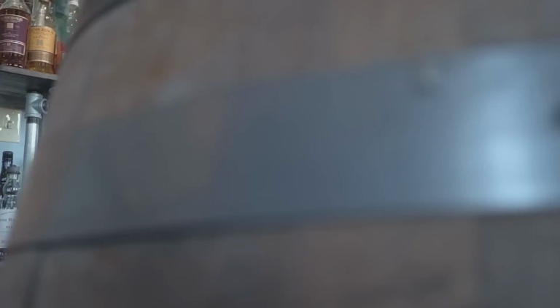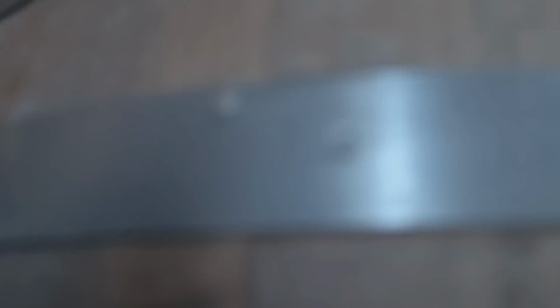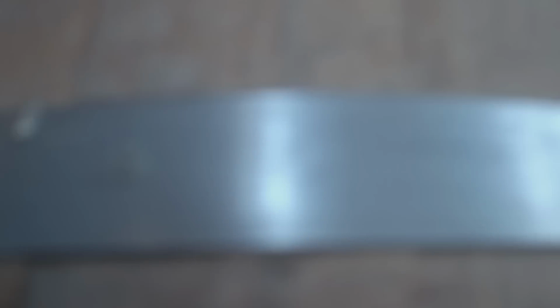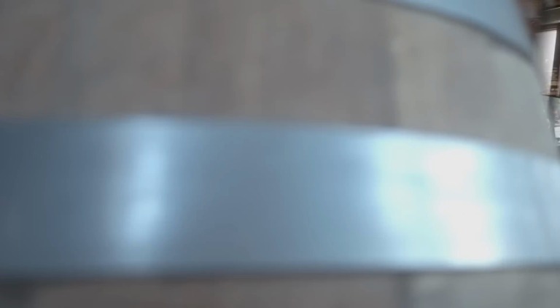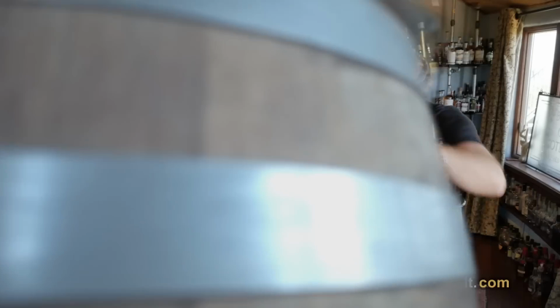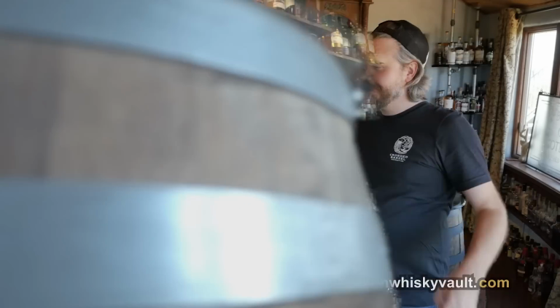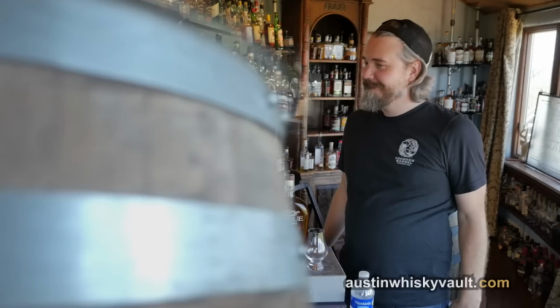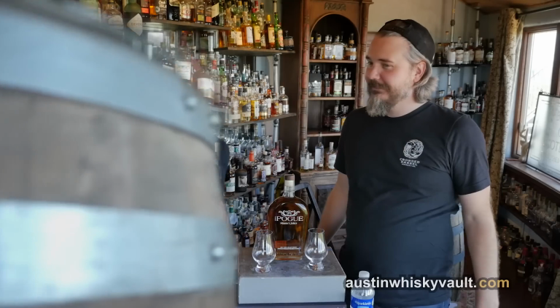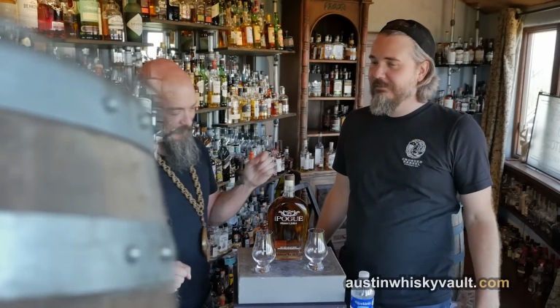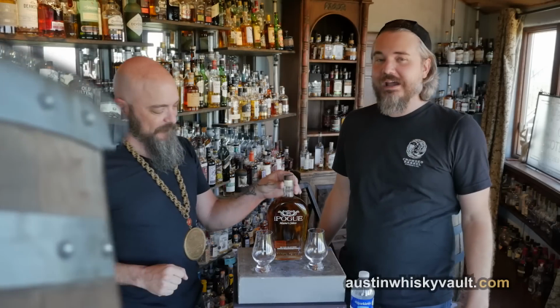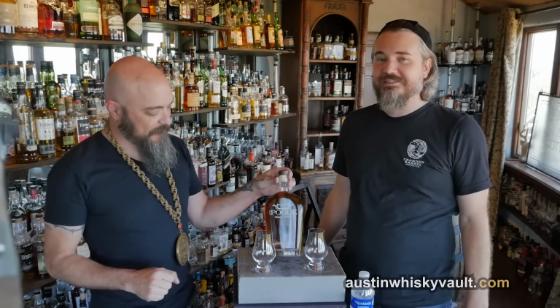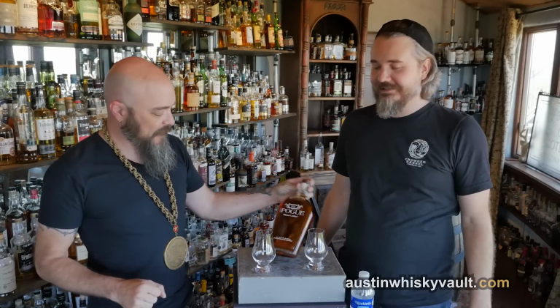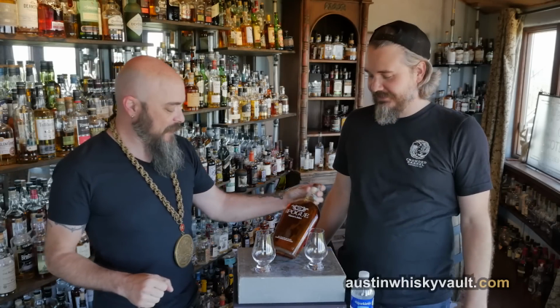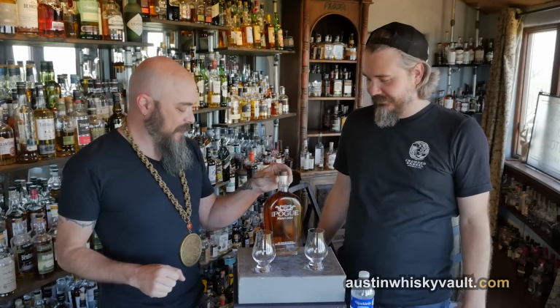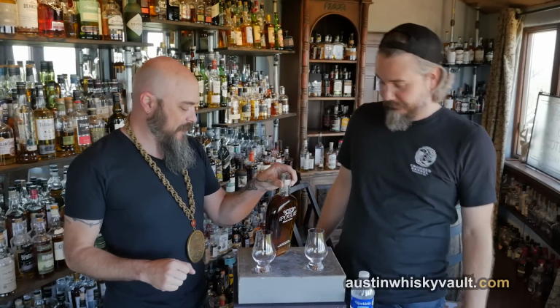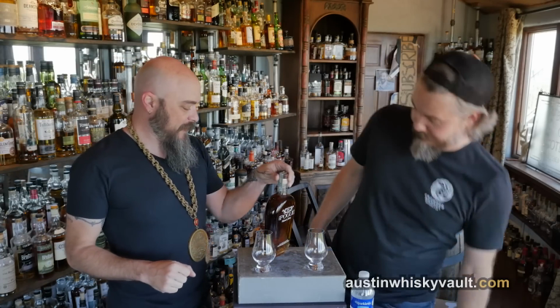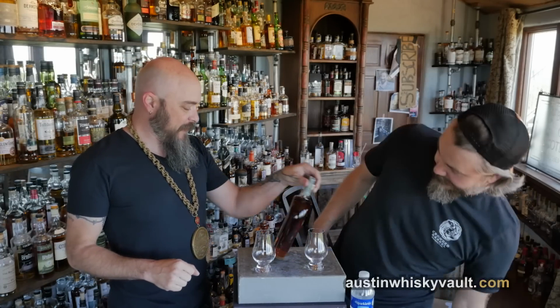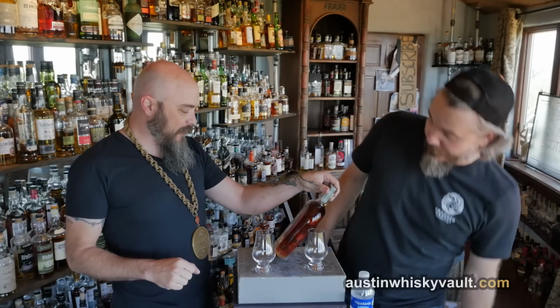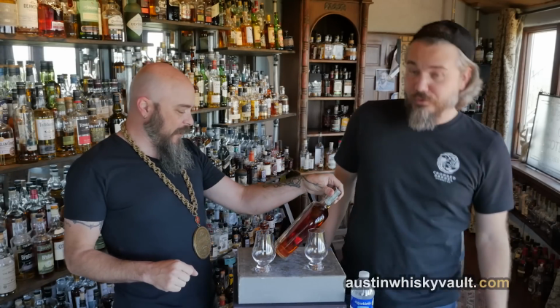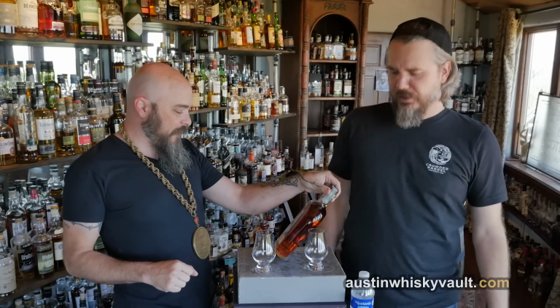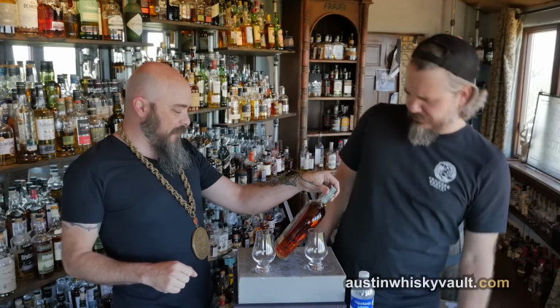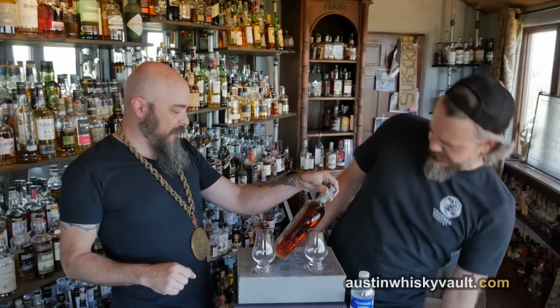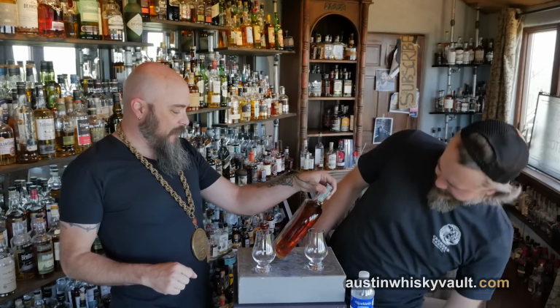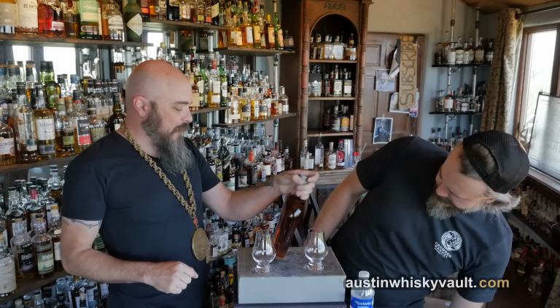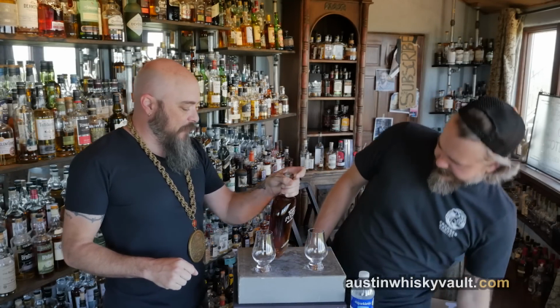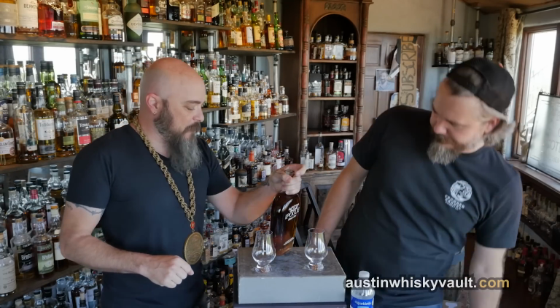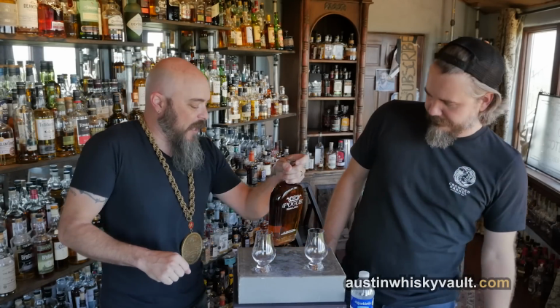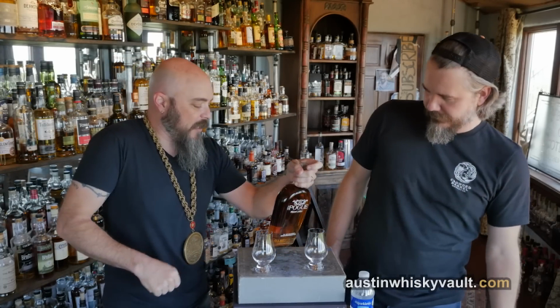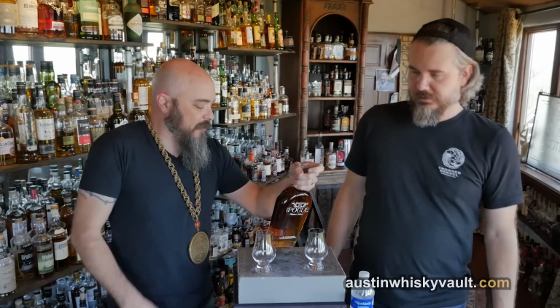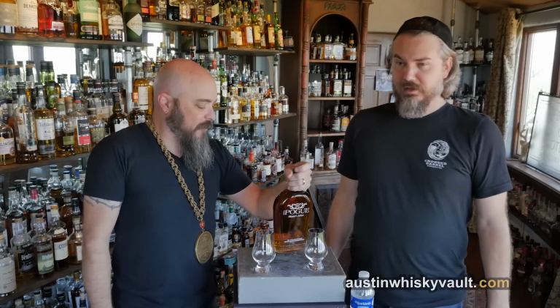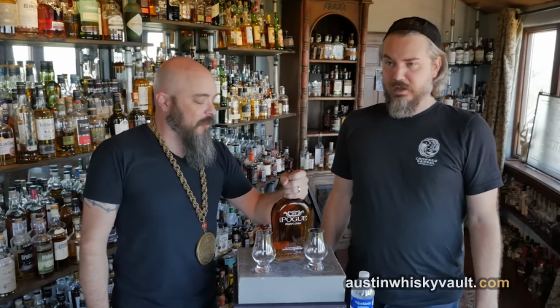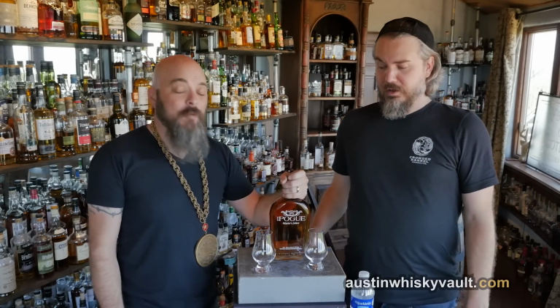Welcome to the Whiskey Vault. I'm Daniel. I'm Rex. This is Rogue Pogue from Todd Cooper.